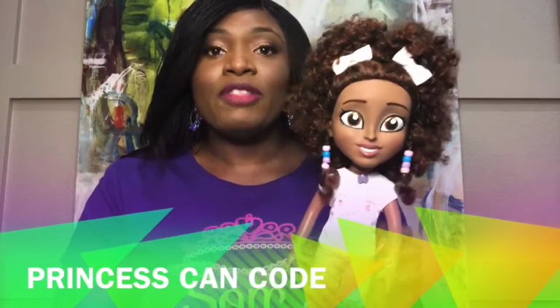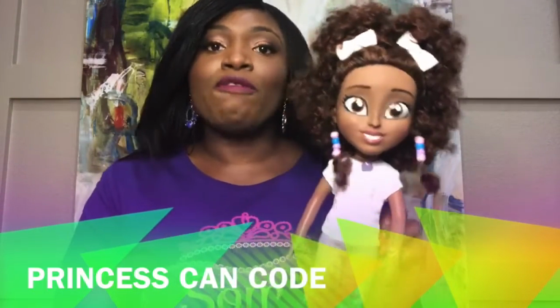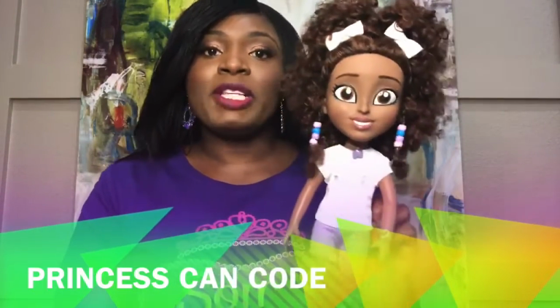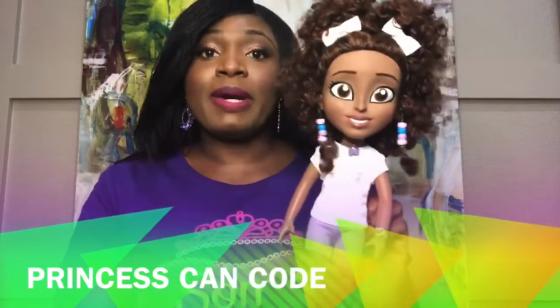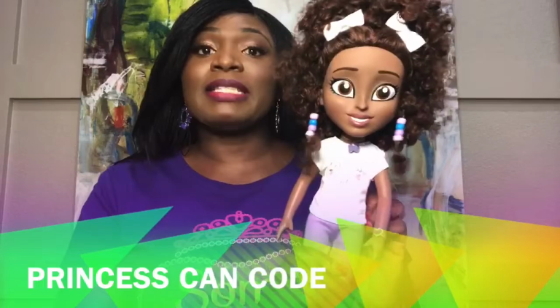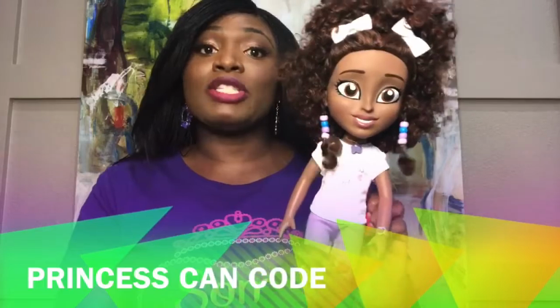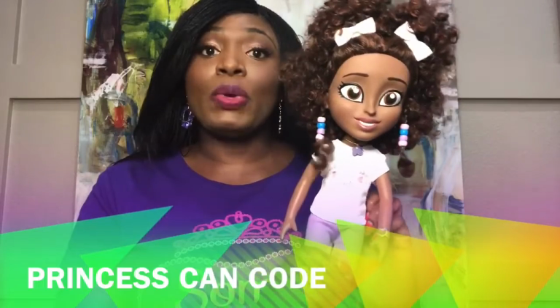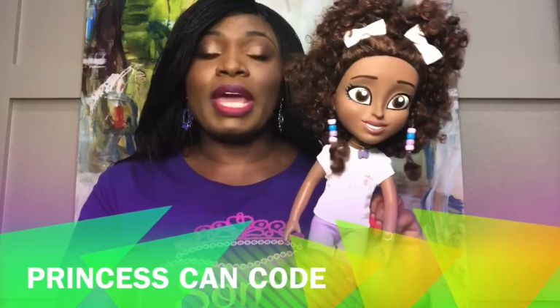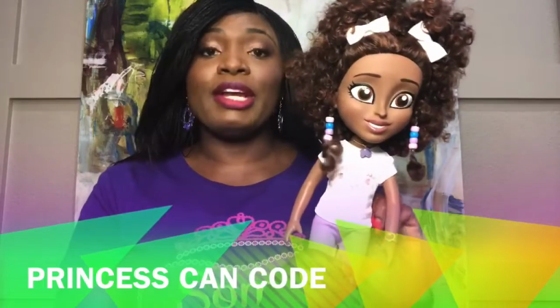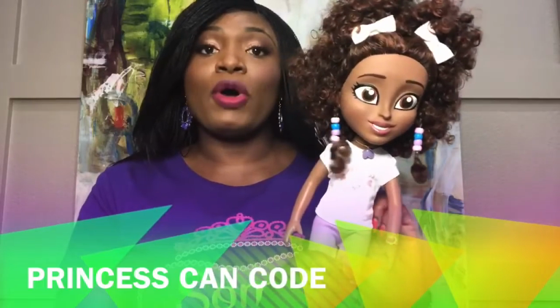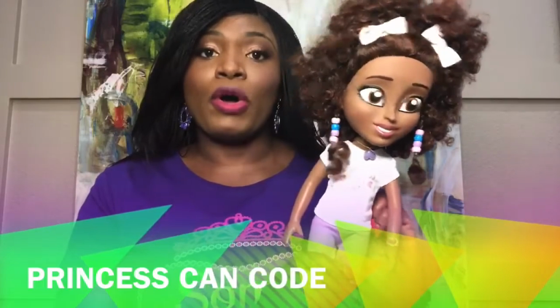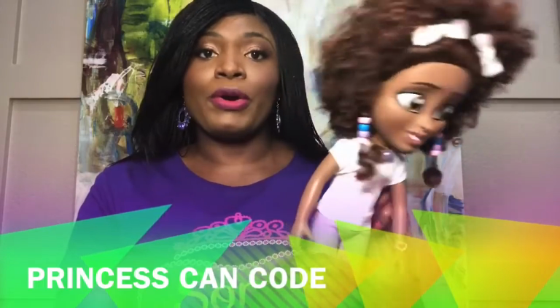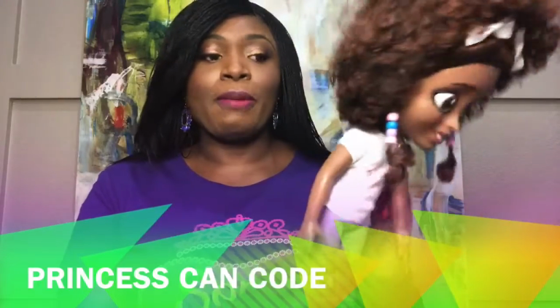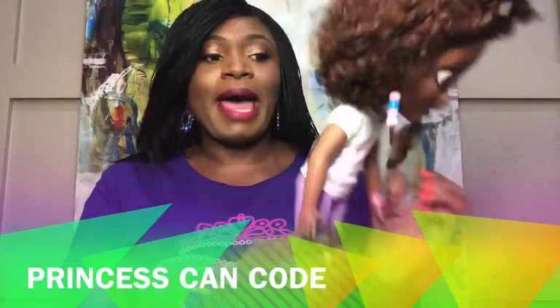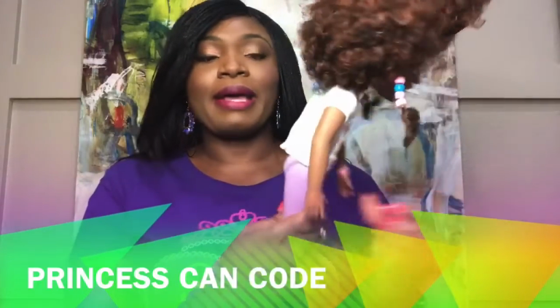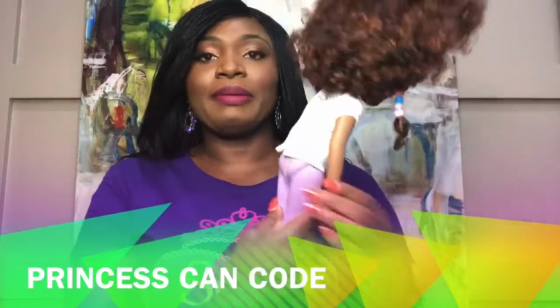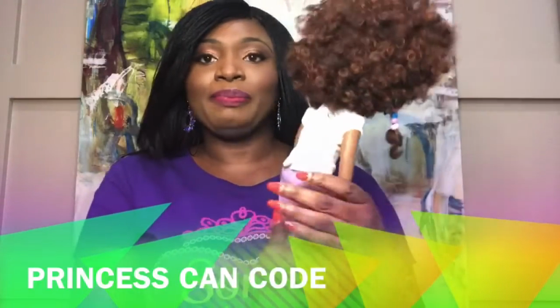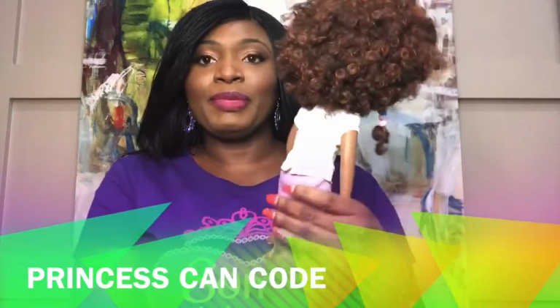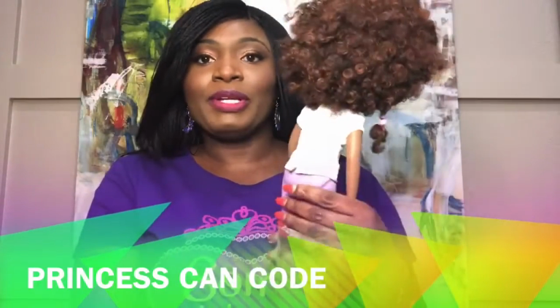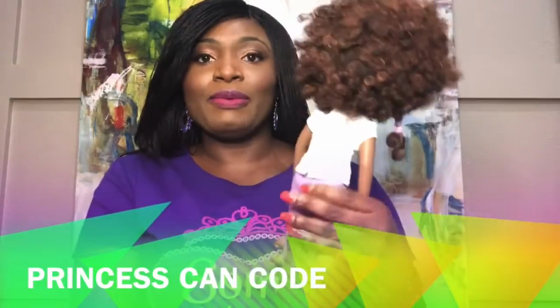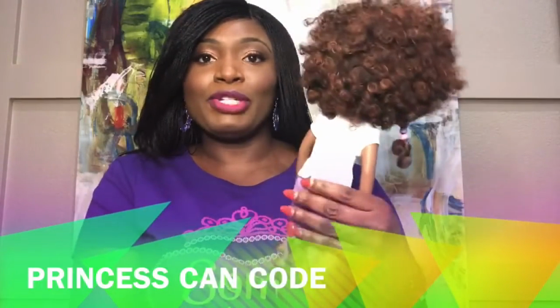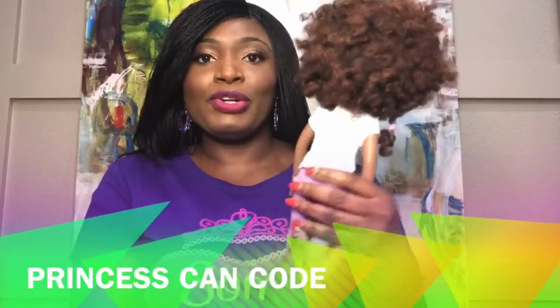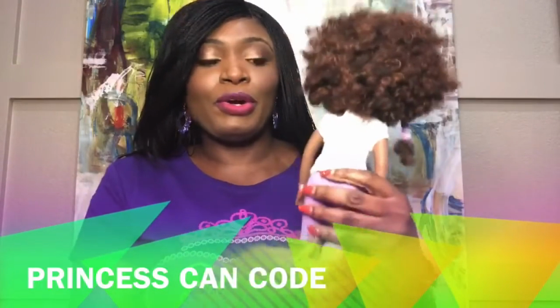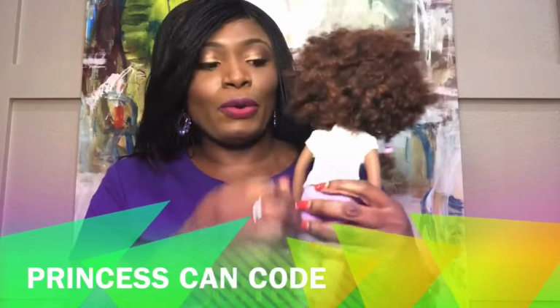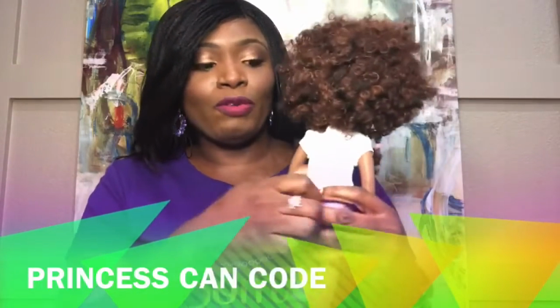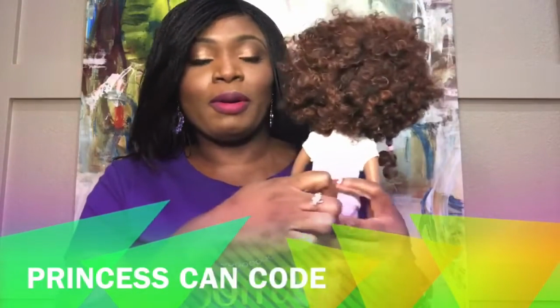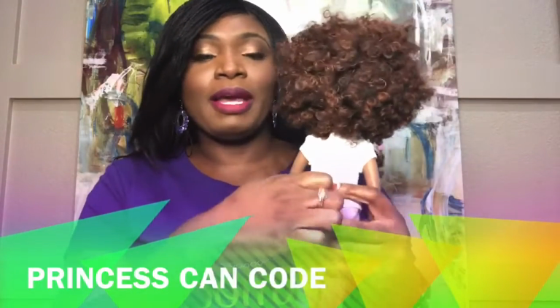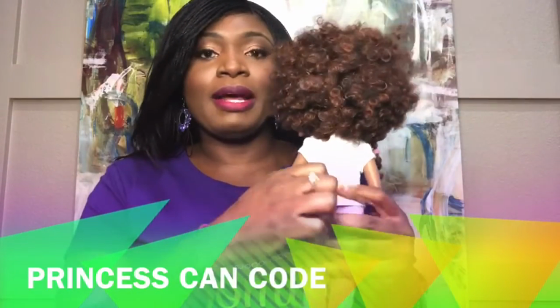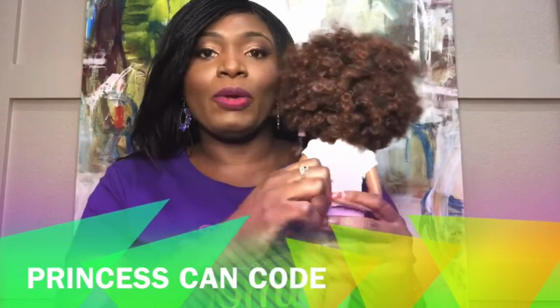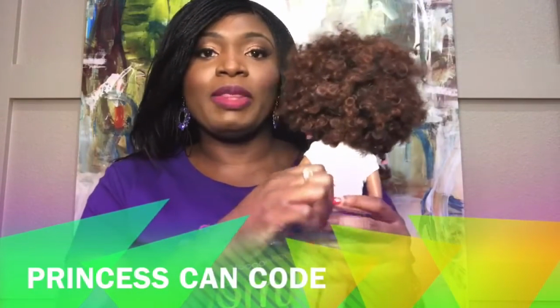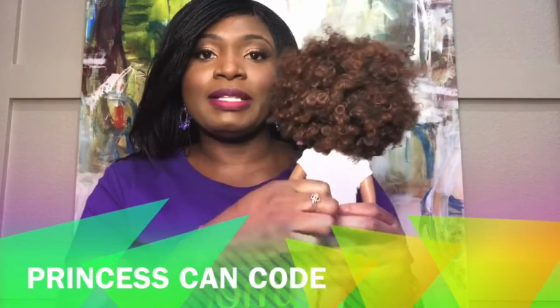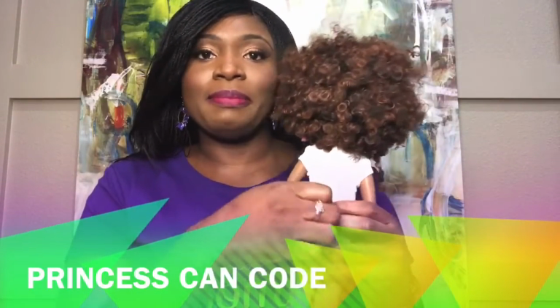And lovely pink boots. Now for the voice box — the voice box is located on her back. So we just turn her over and I'll open this up.